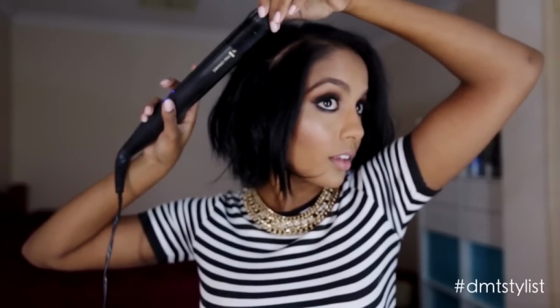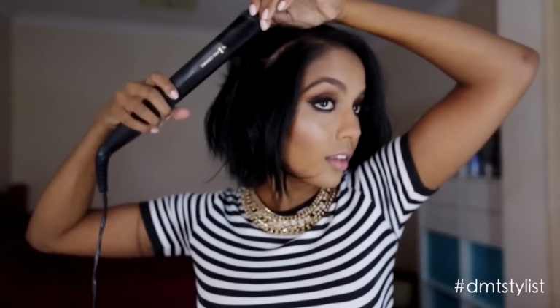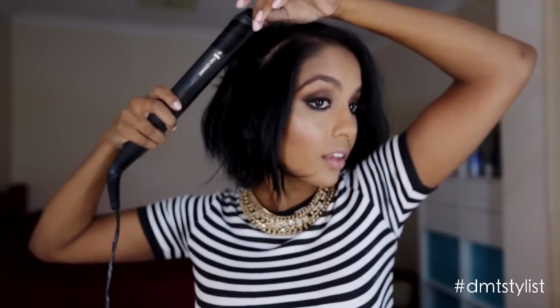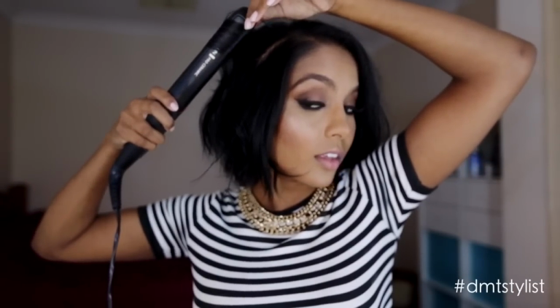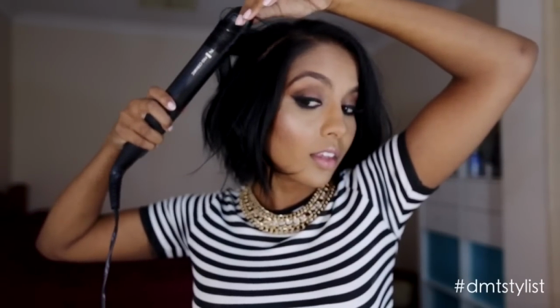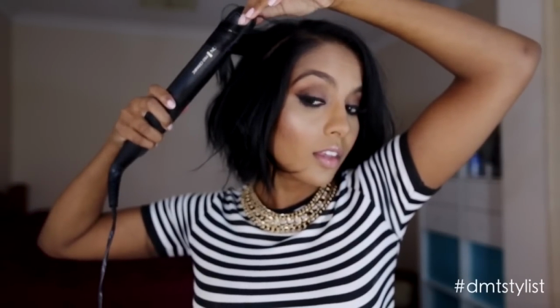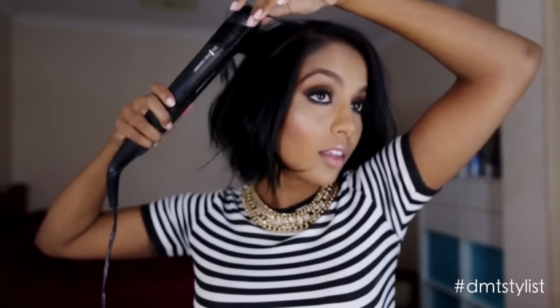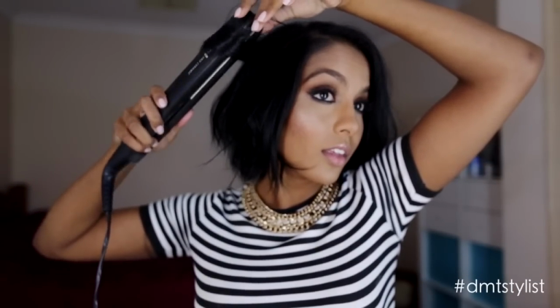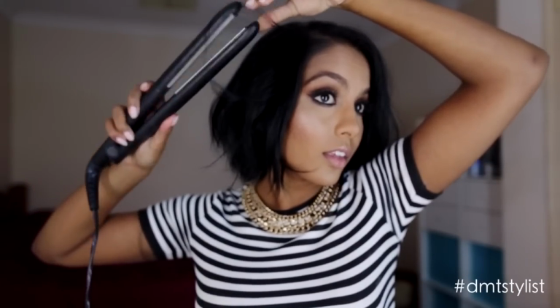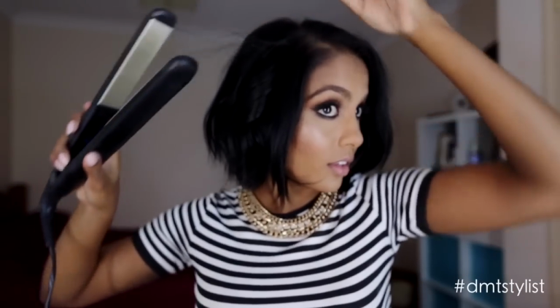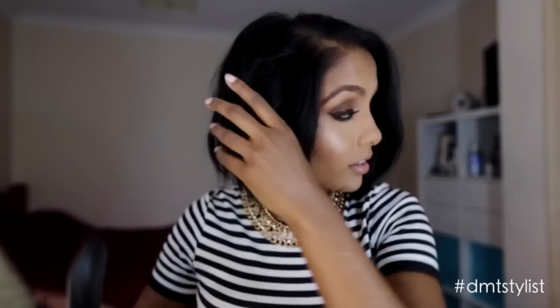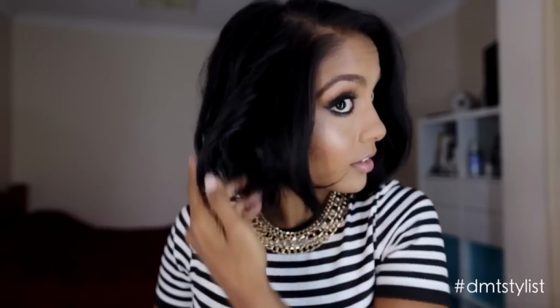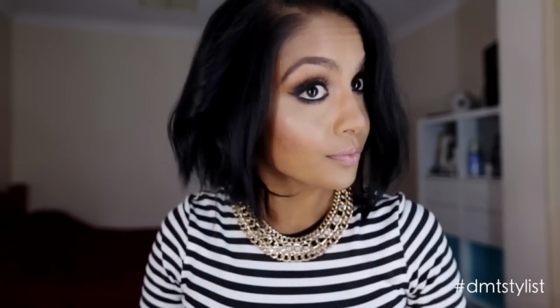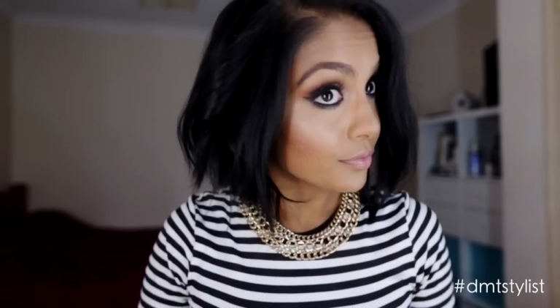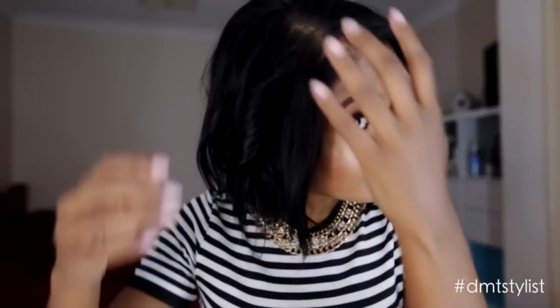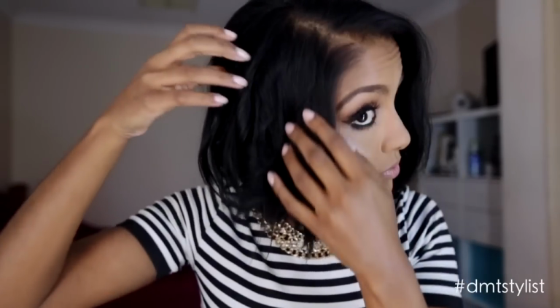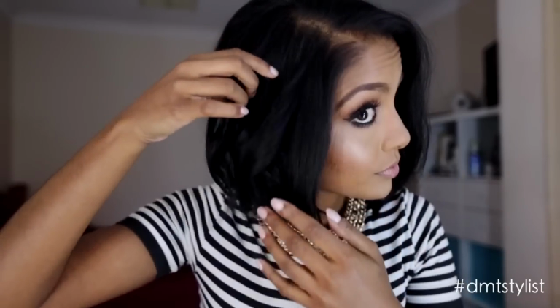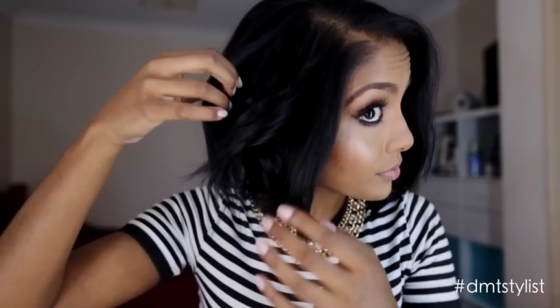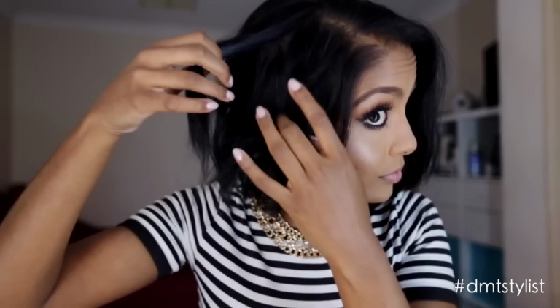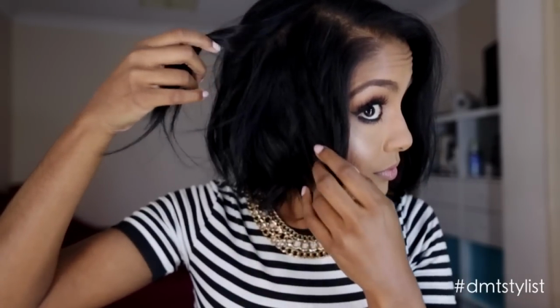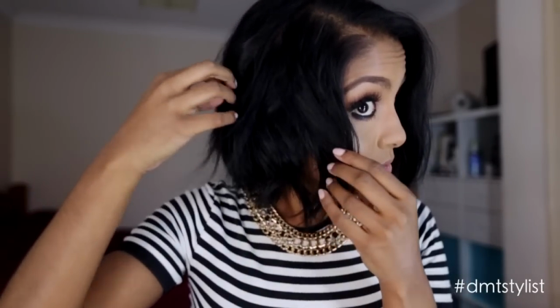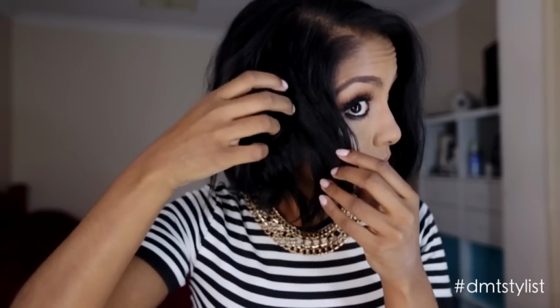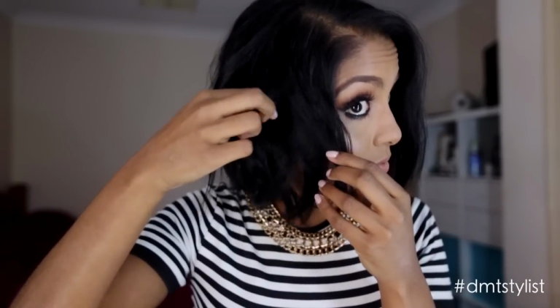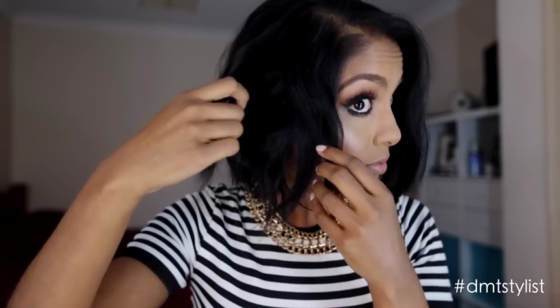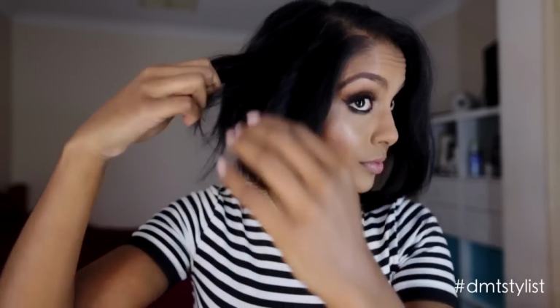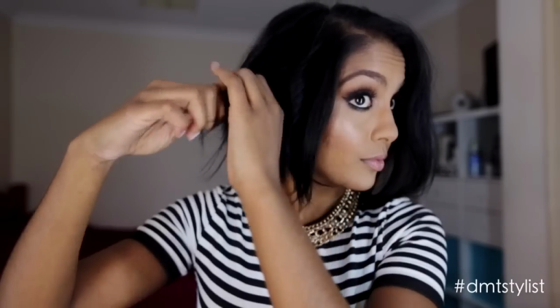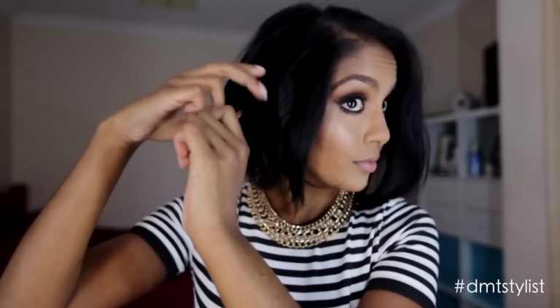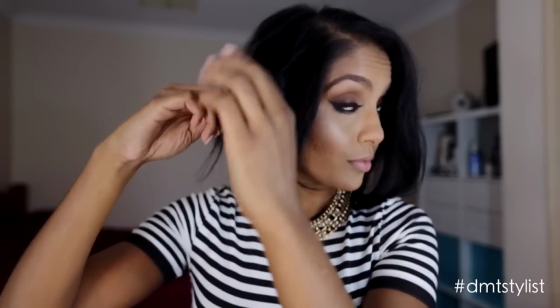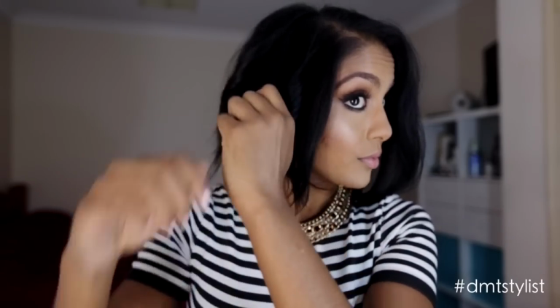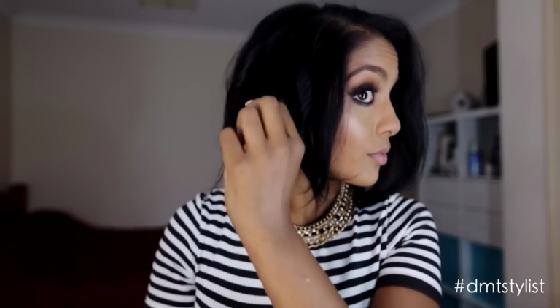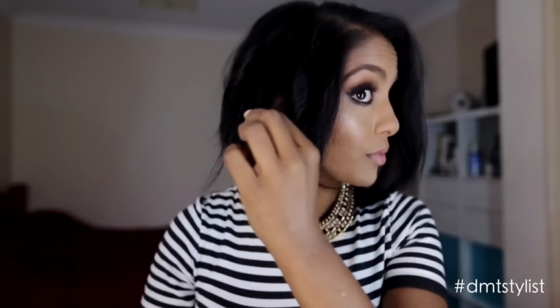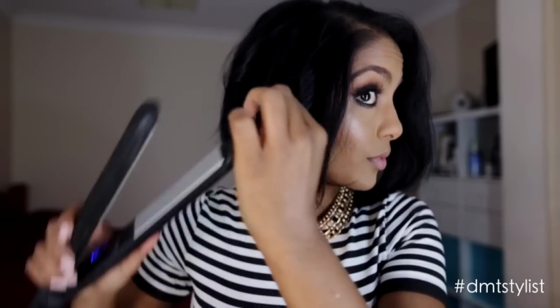Now make sure when you're curling the top part of your head, all your curls are going in different directions, as this will add to the messy look.